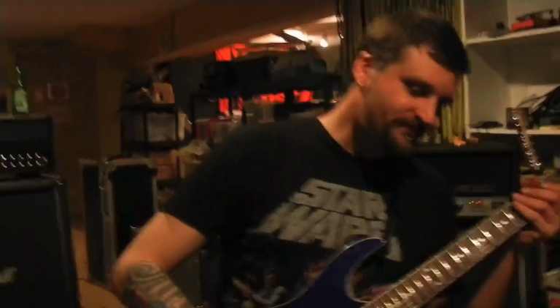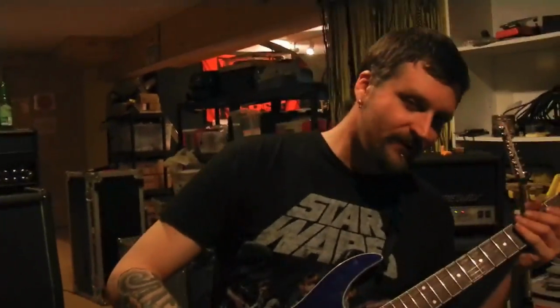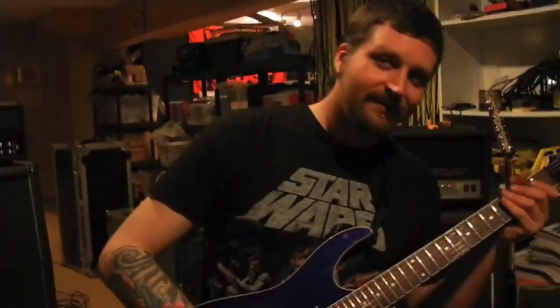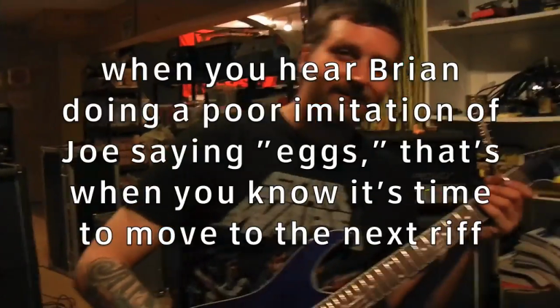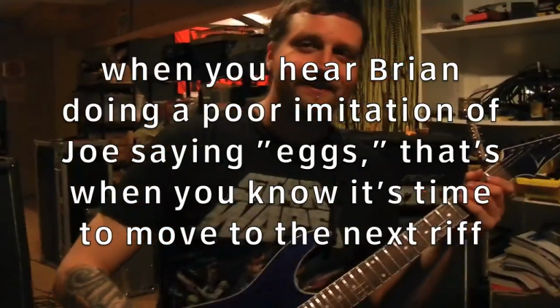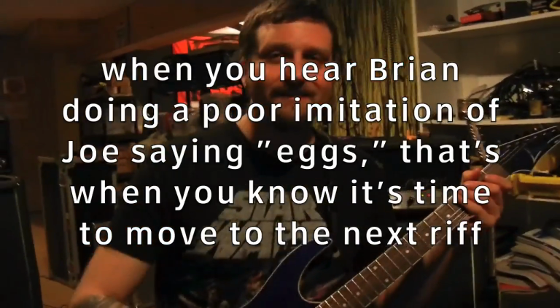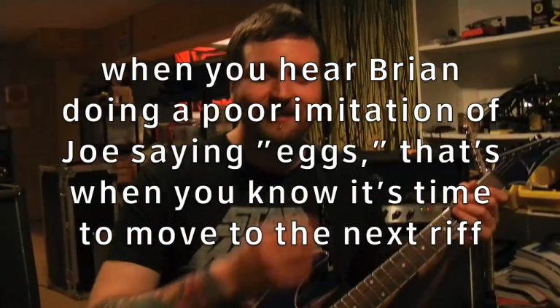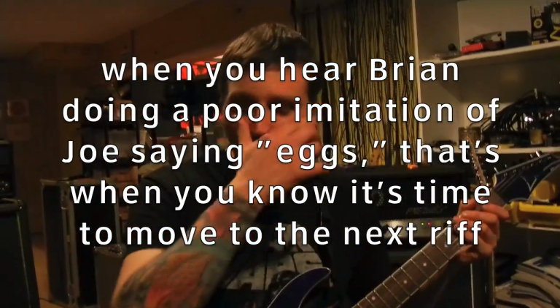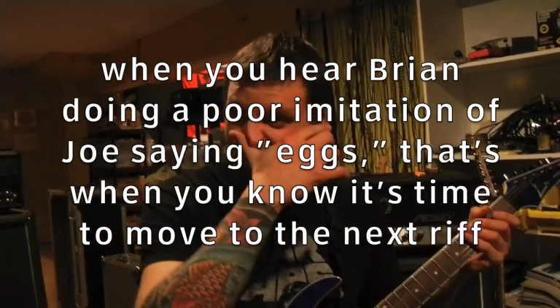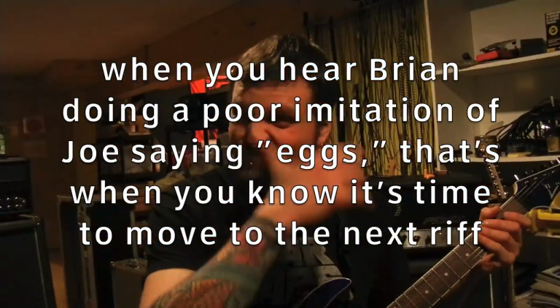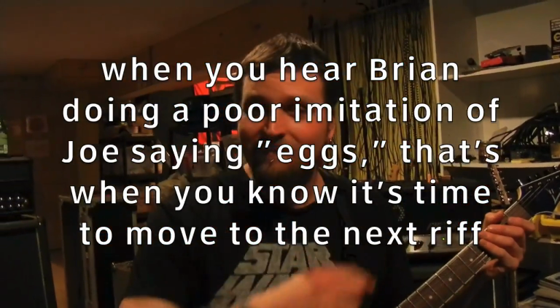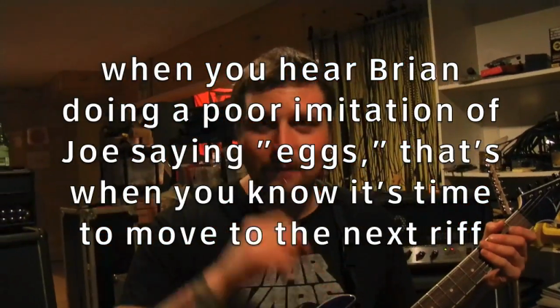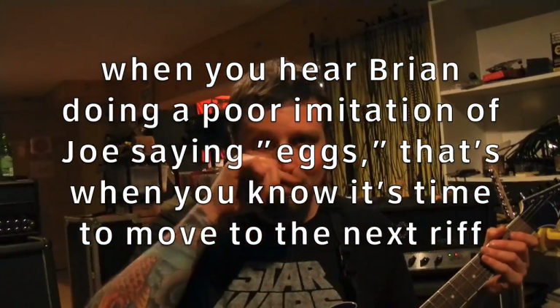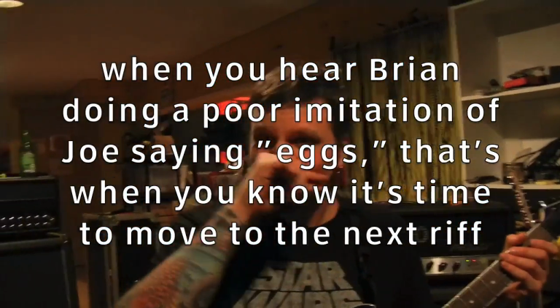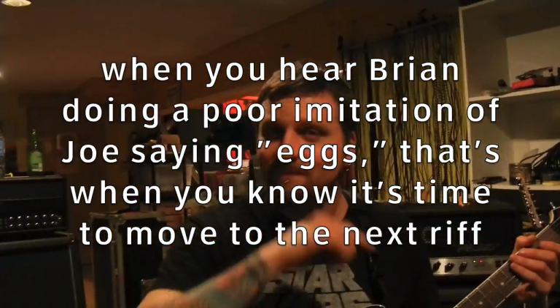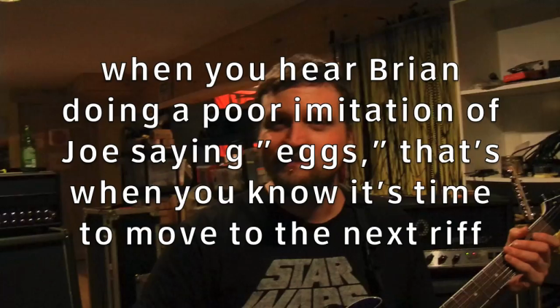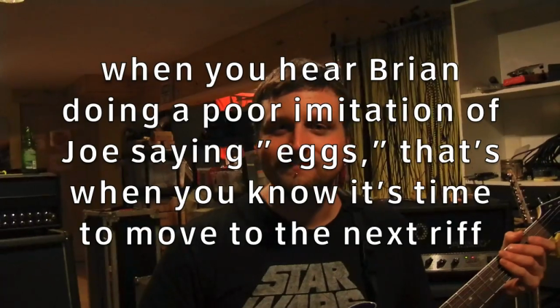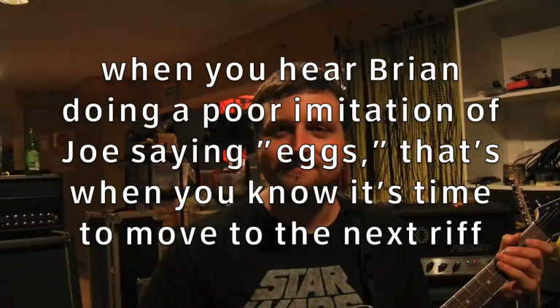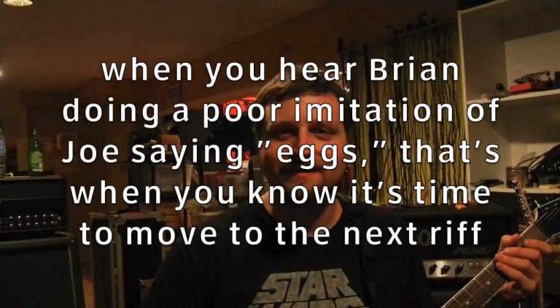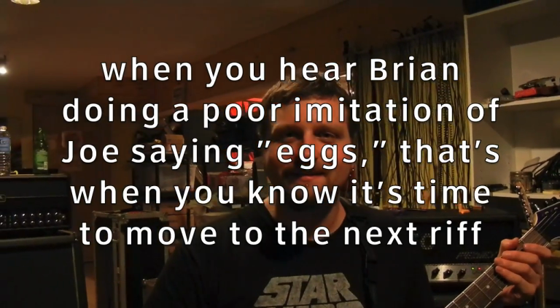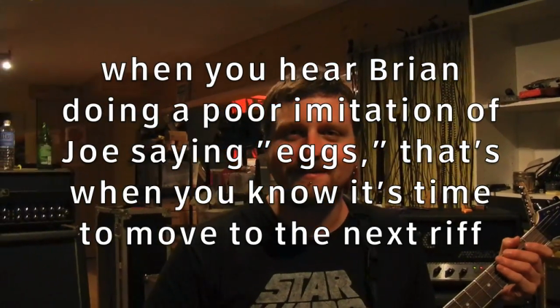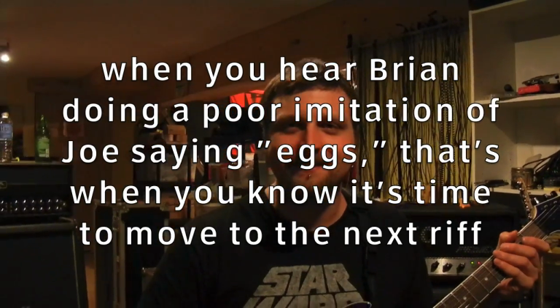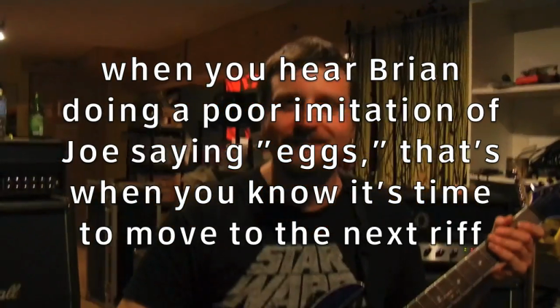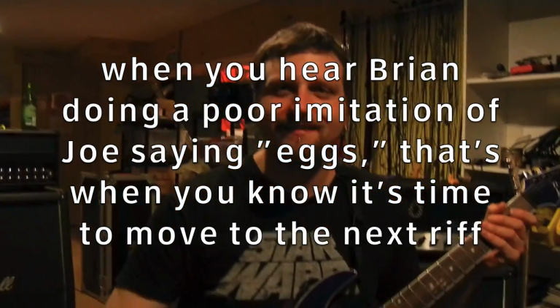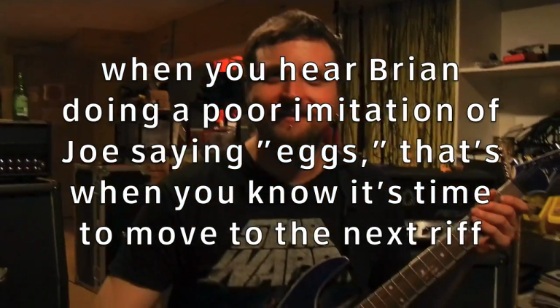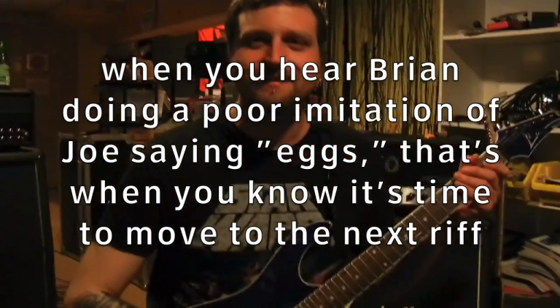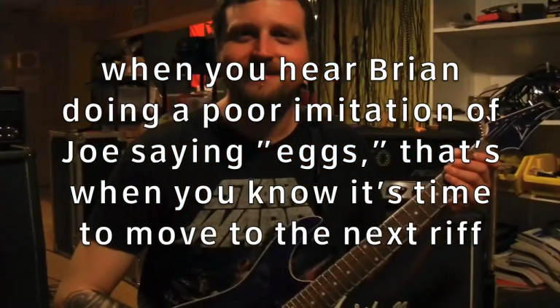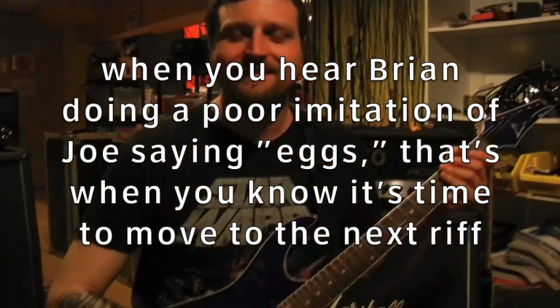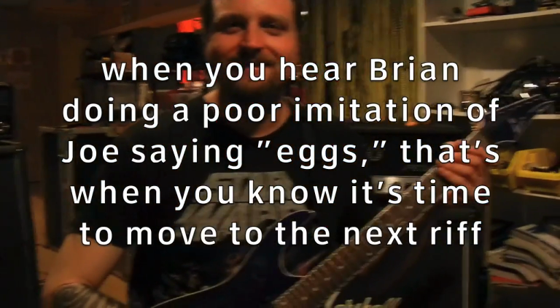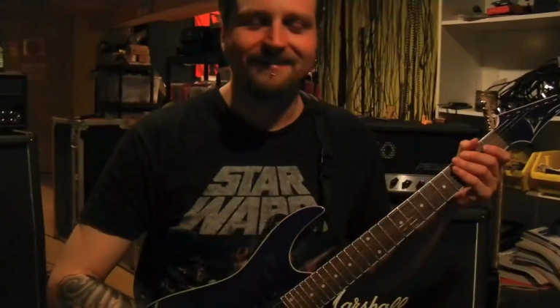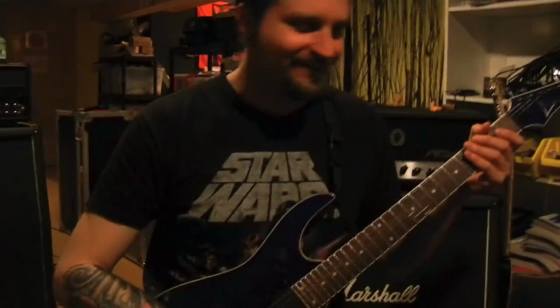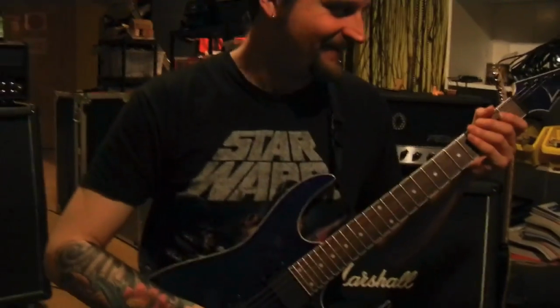Hey, by the way, when you hear Brian doing a poor imitation of Joe saying eggs, that's when you know it's time to move to the next riff. Eggs!